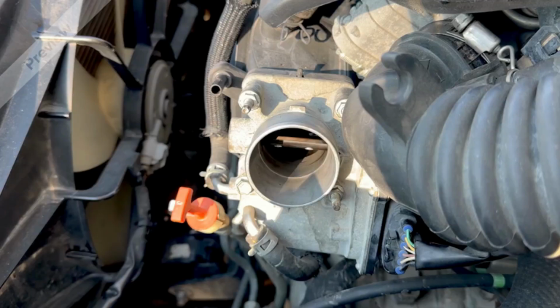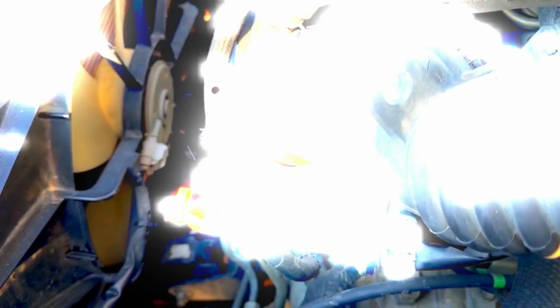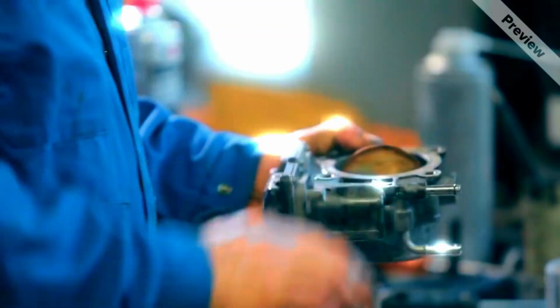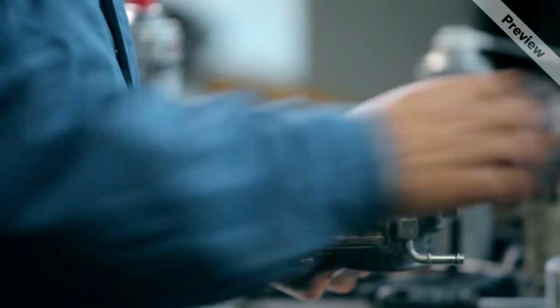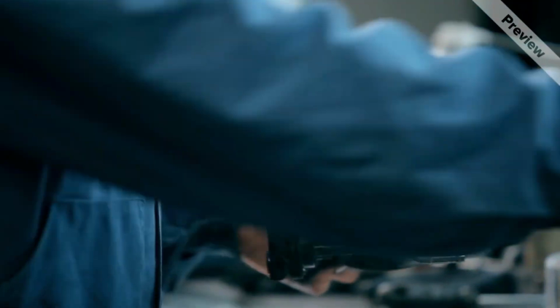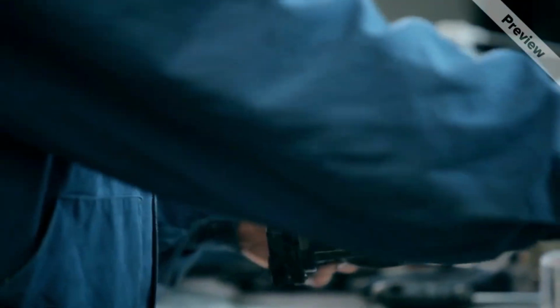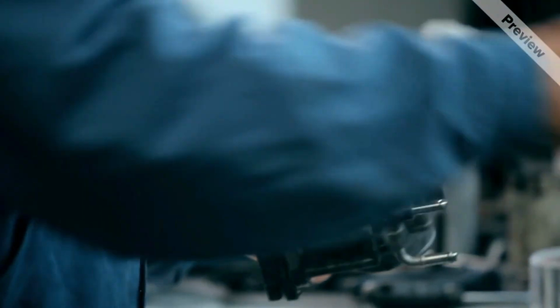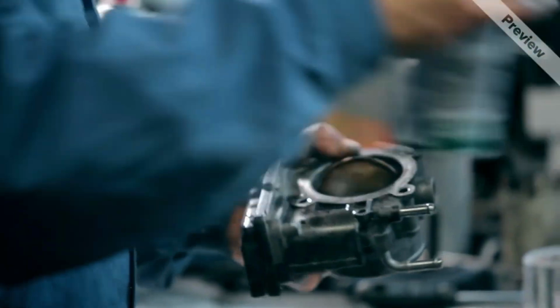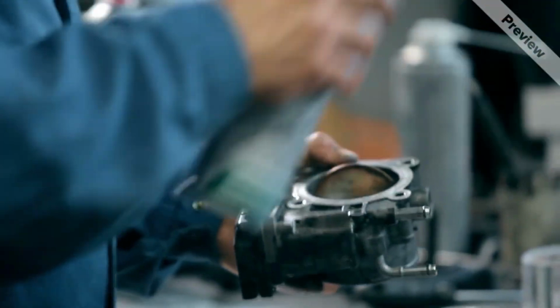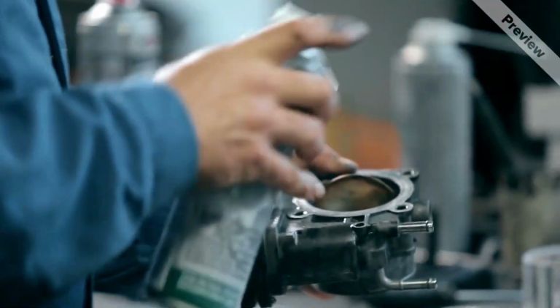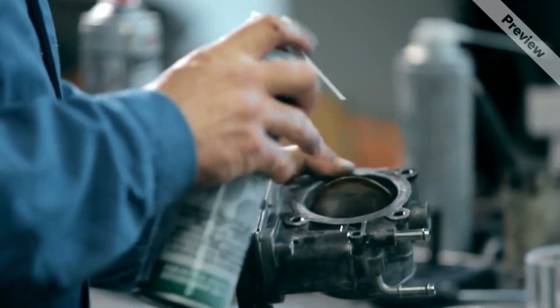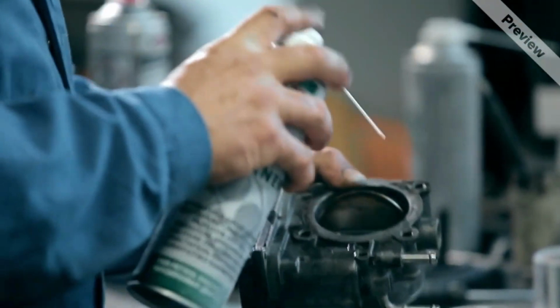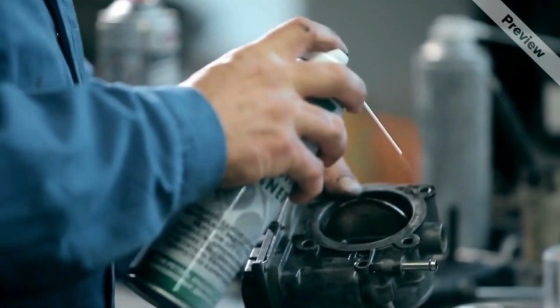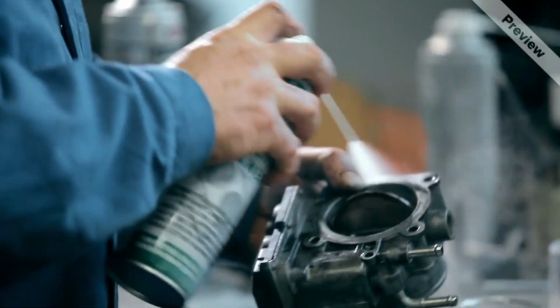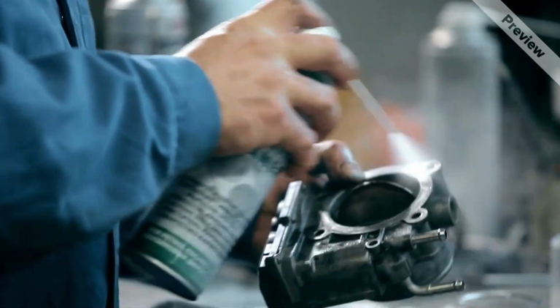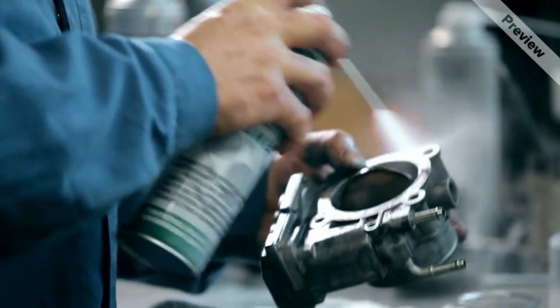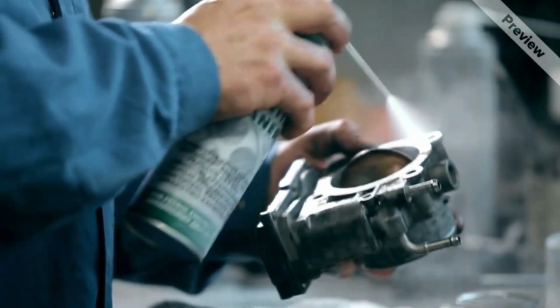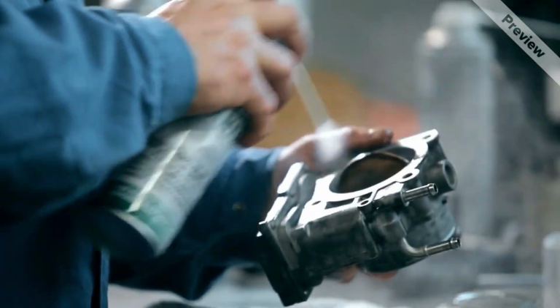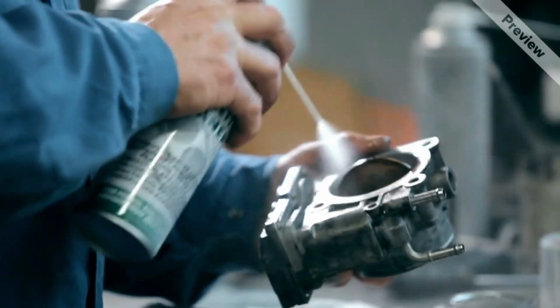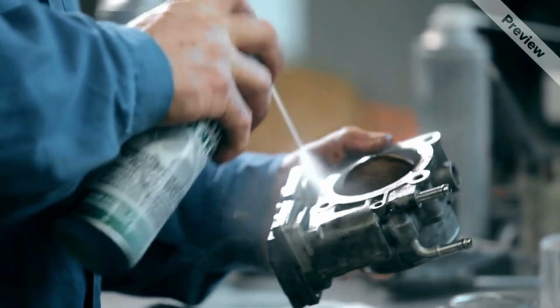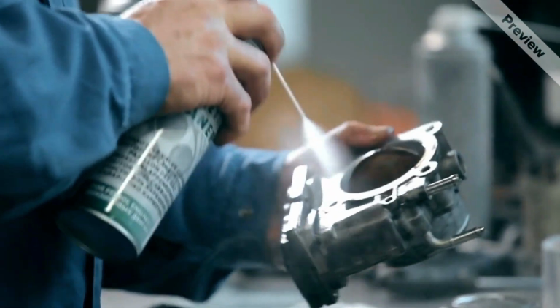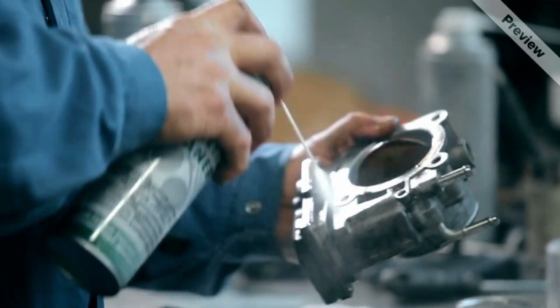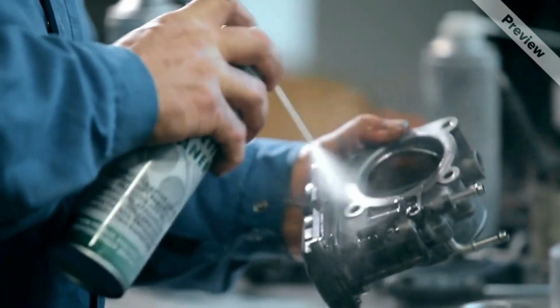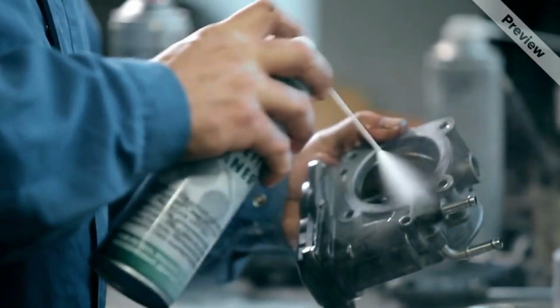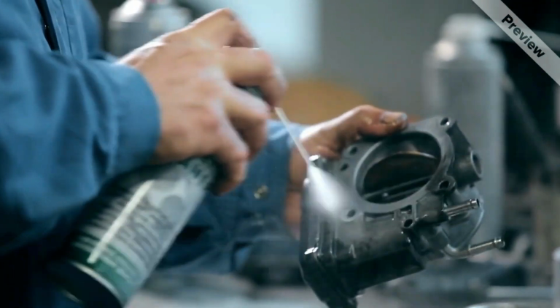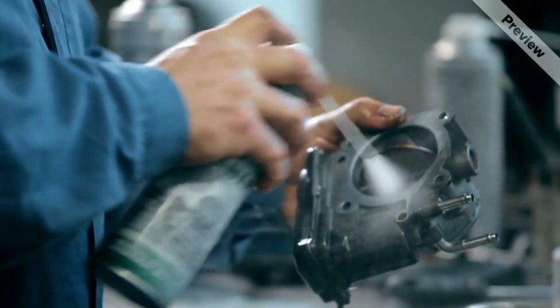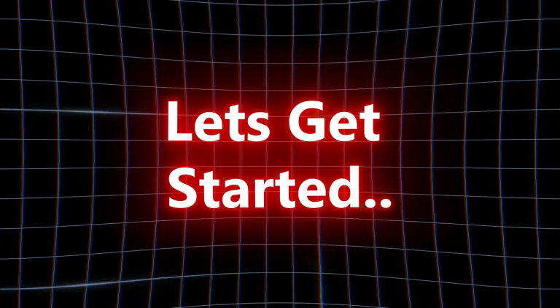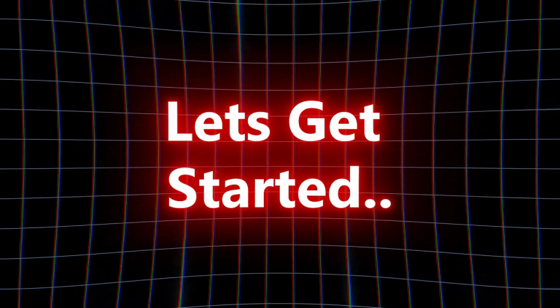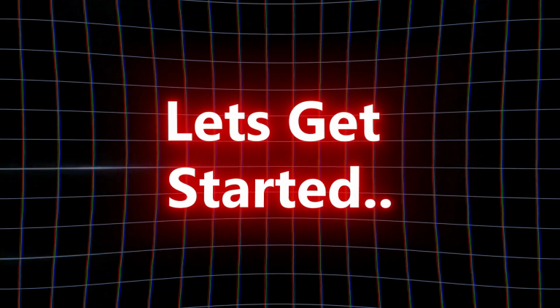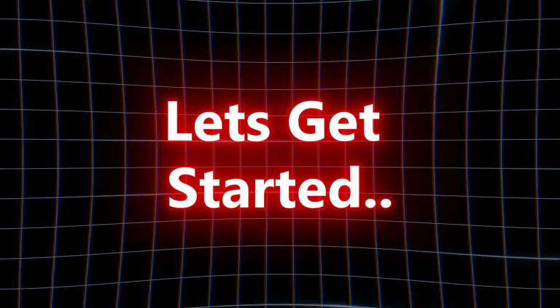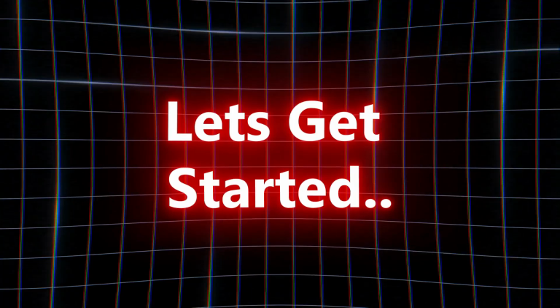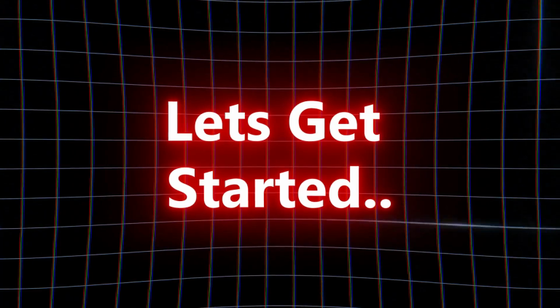This isn't just cleaning — this is recalibrating your engine's brain for smooth operation. Let's get started.